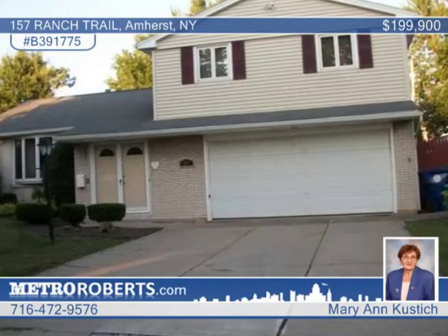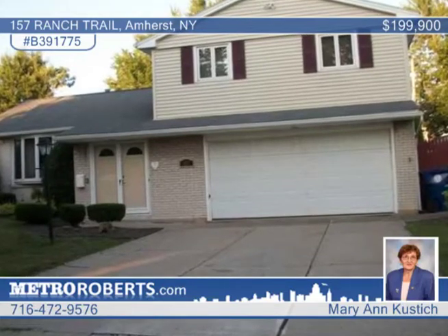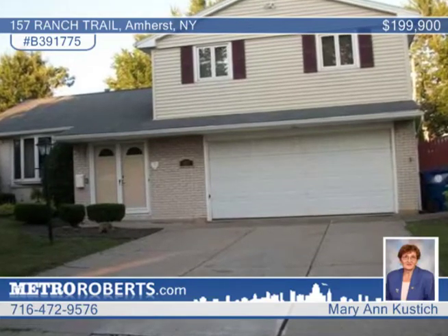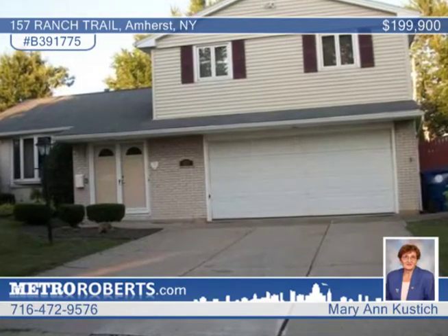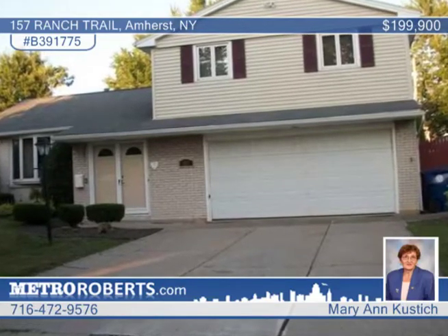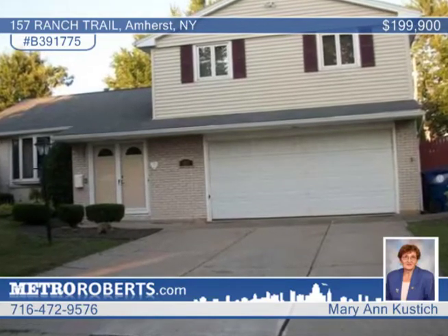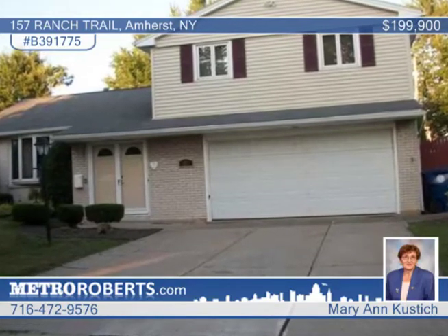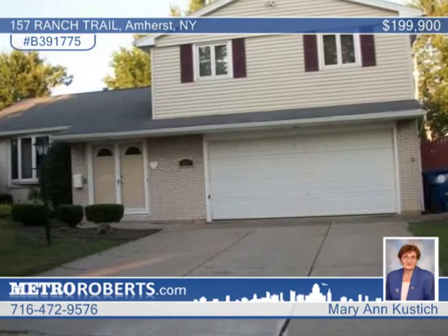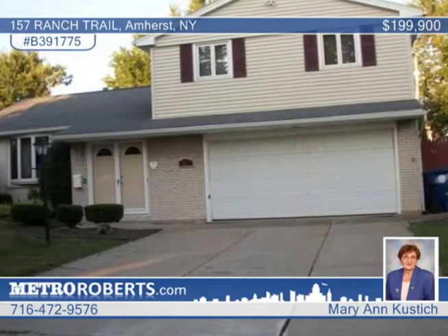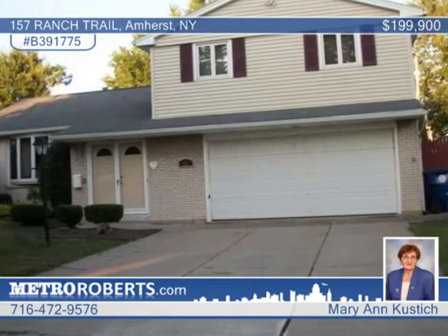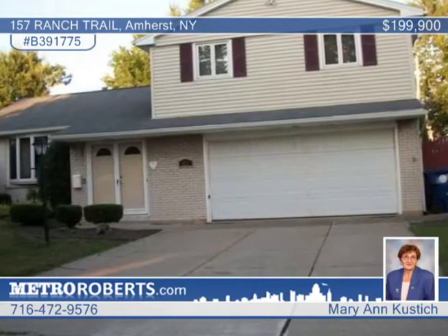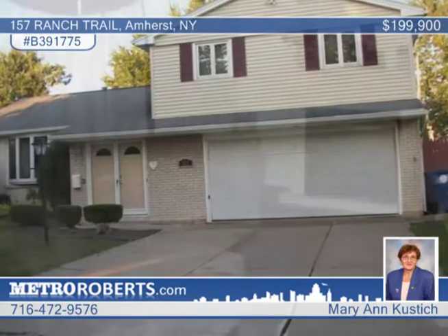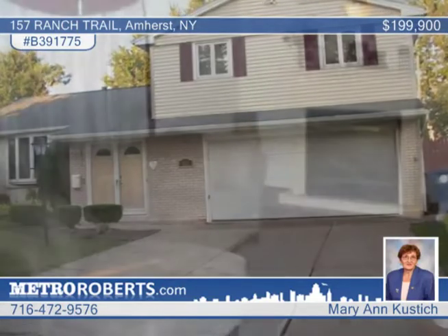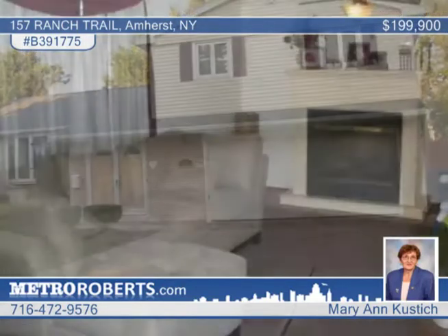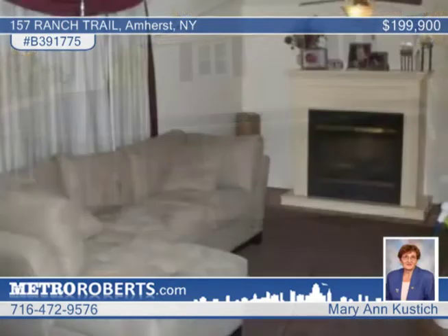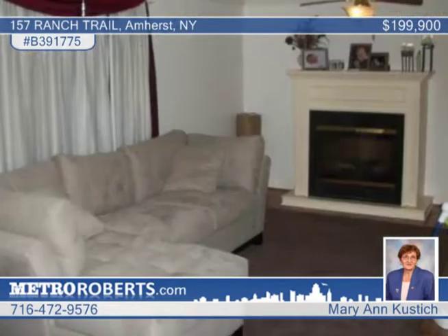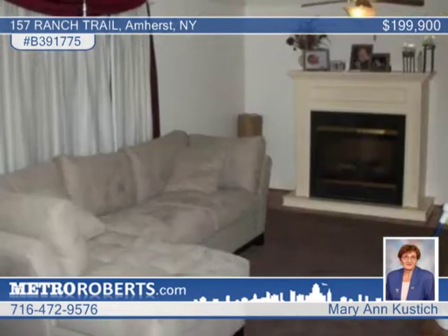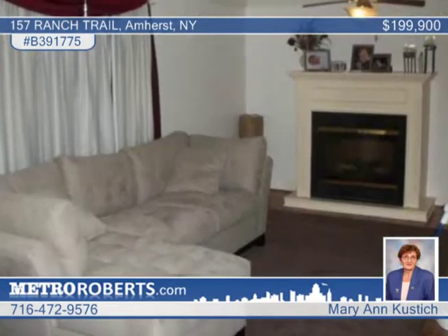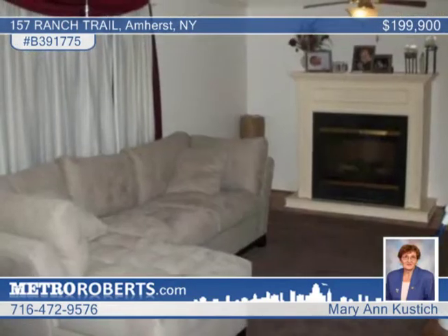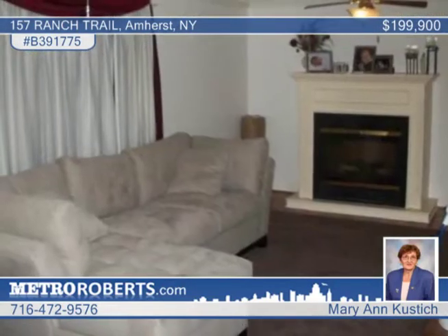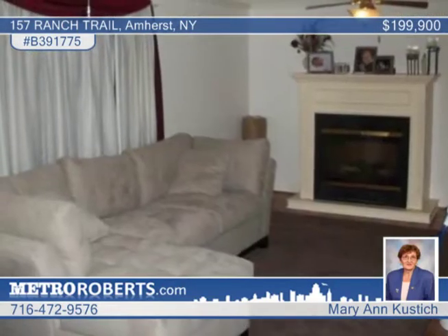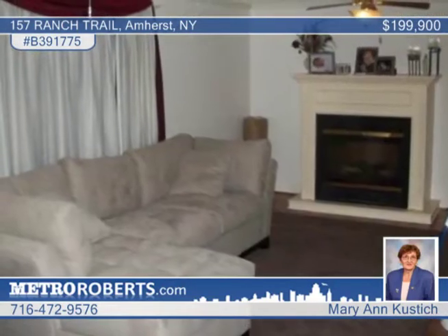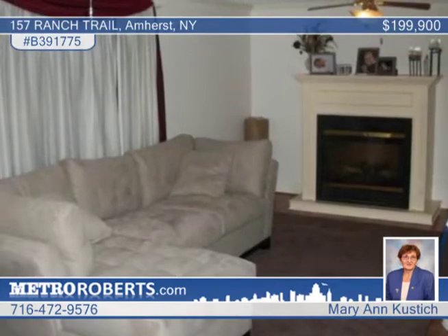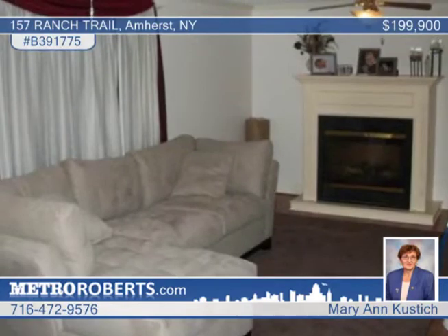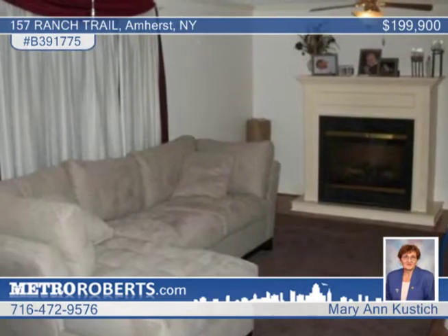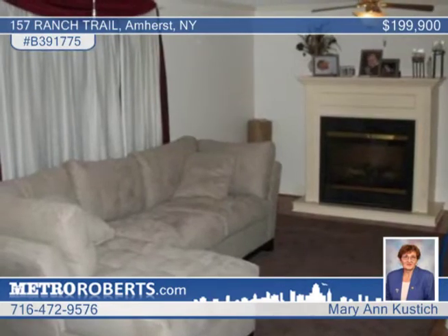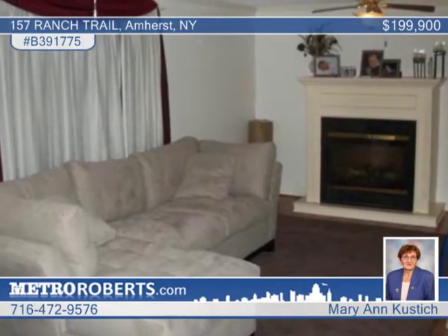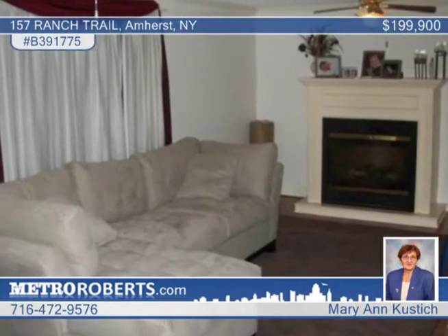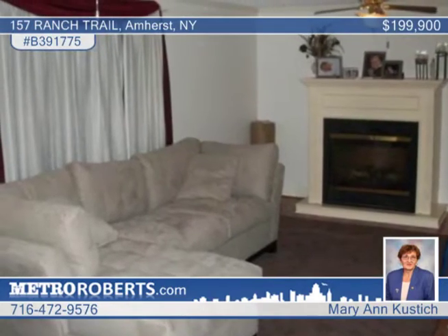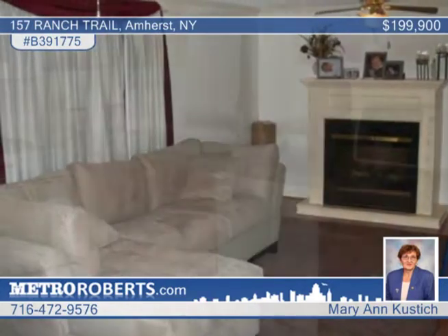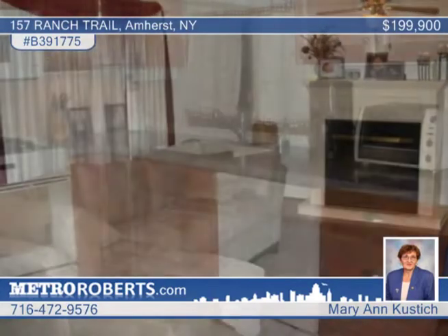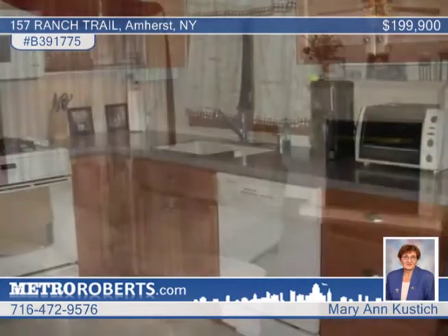Impressive and spacious, this three-bedroom, two-and-a-half bath home in Amherst has the features you desire.